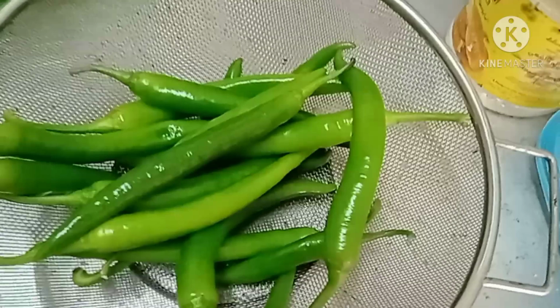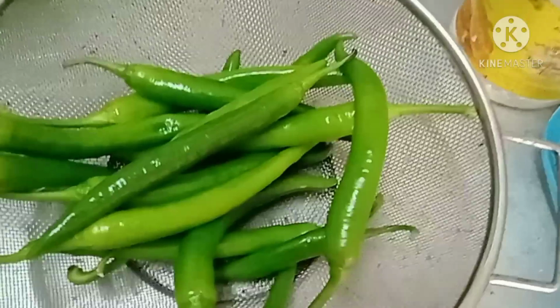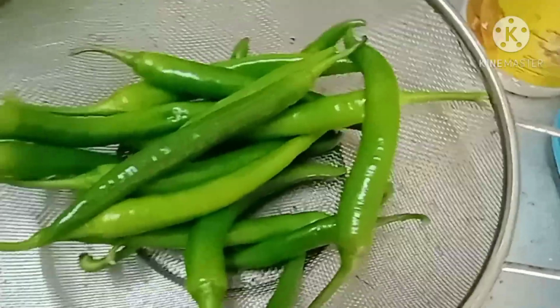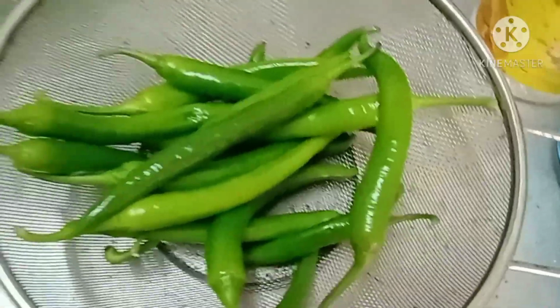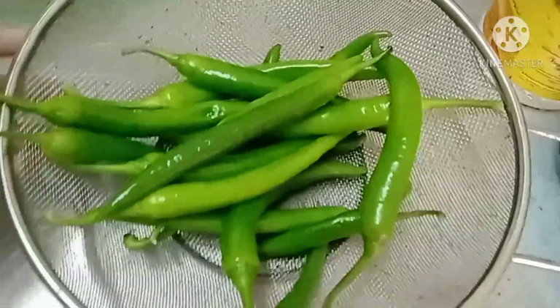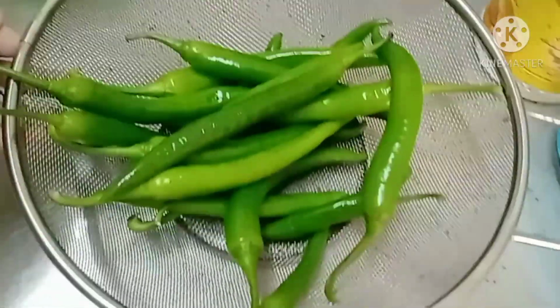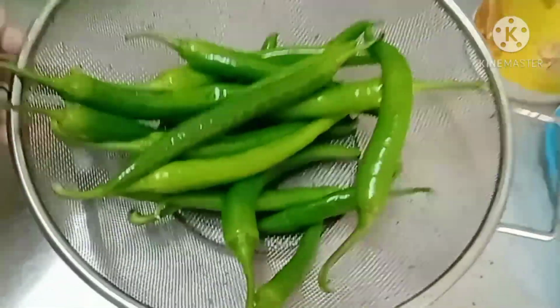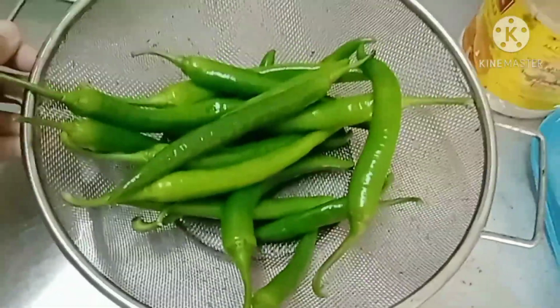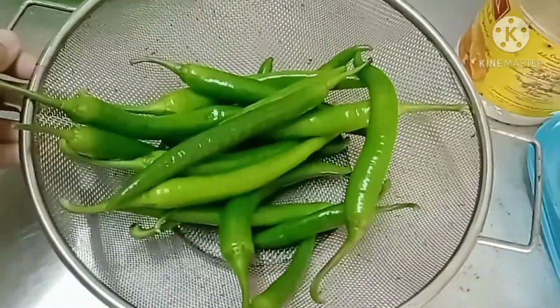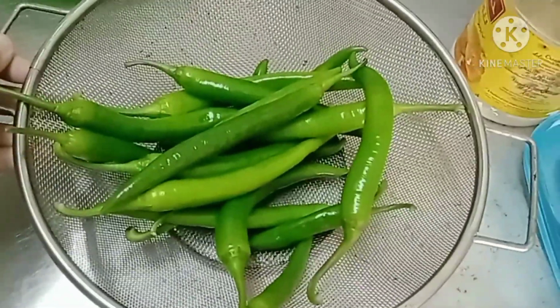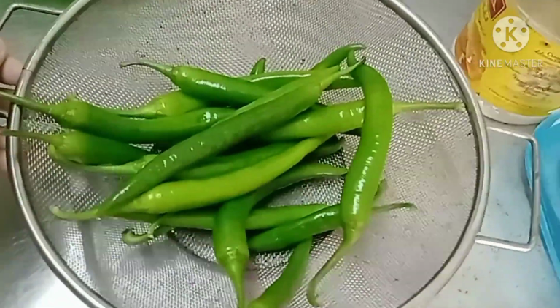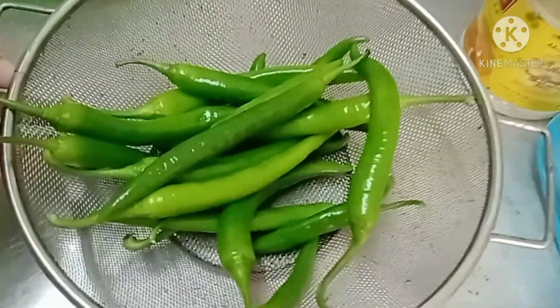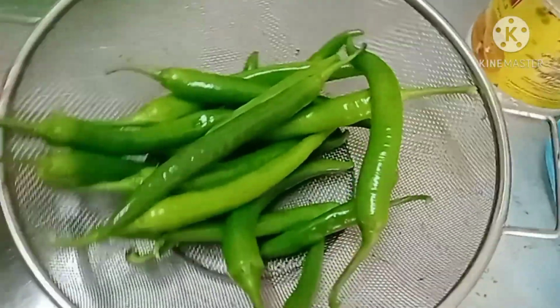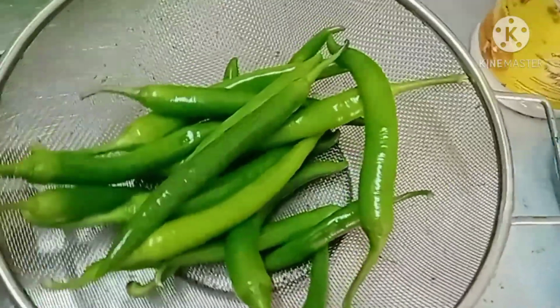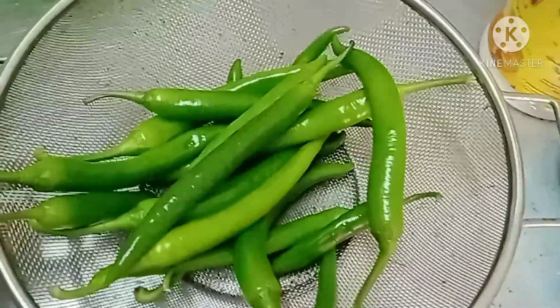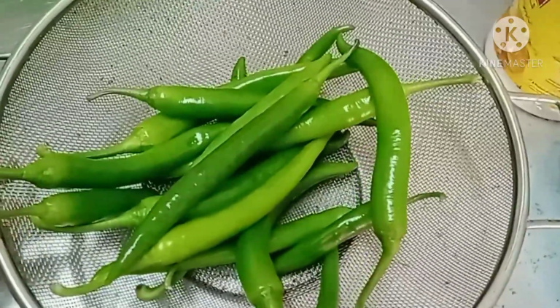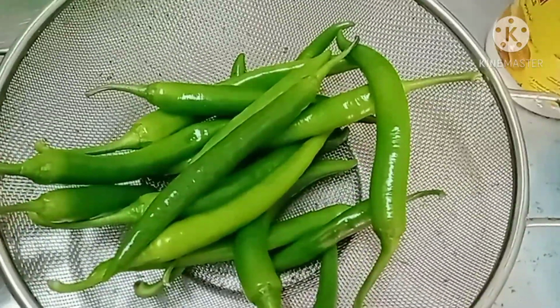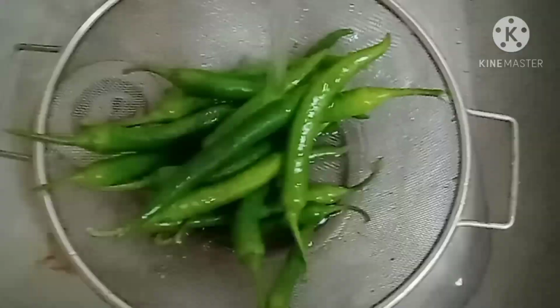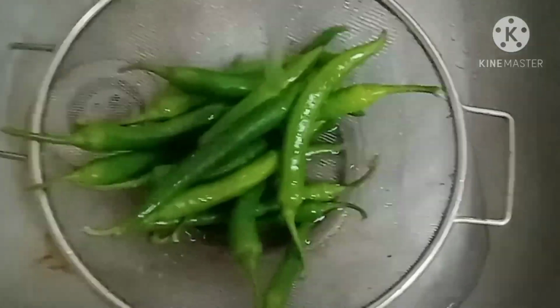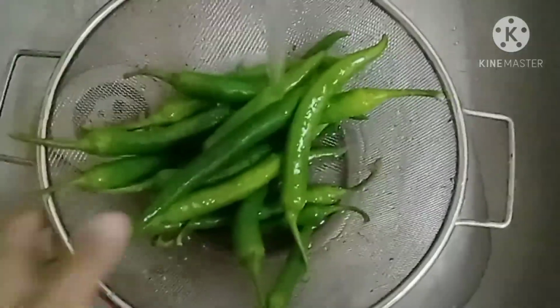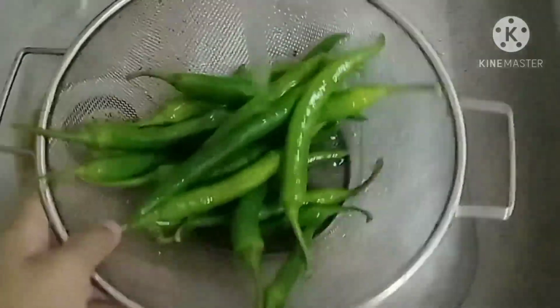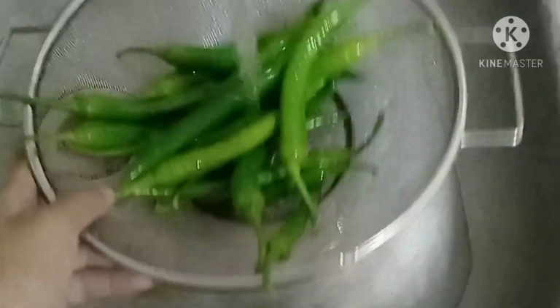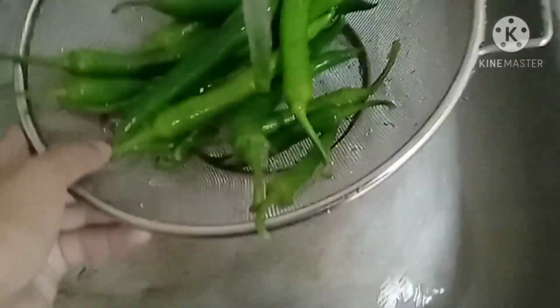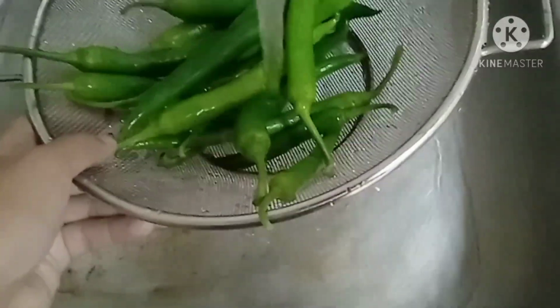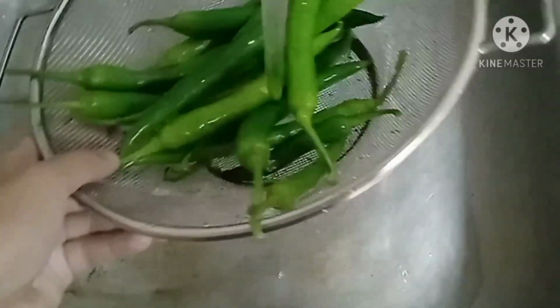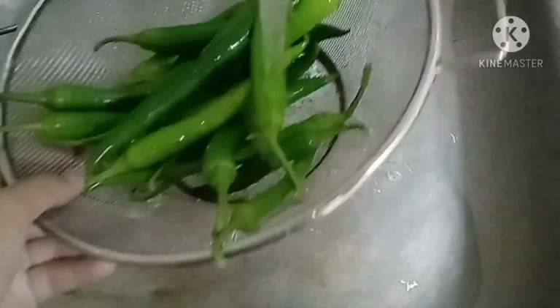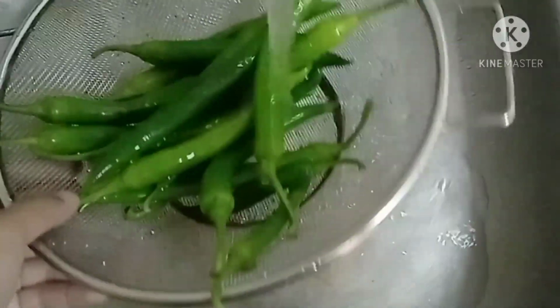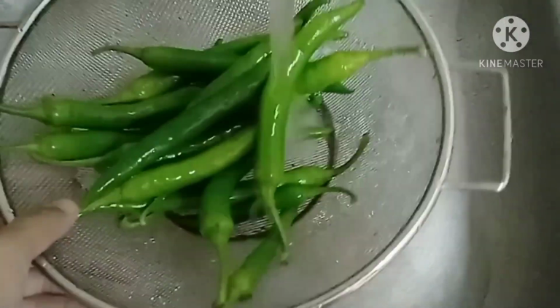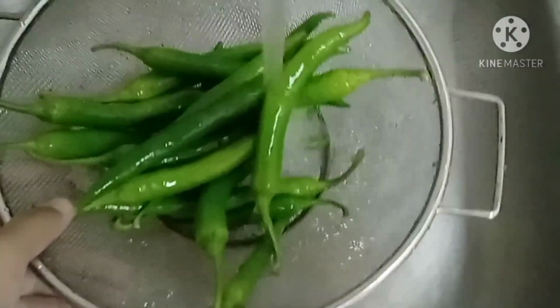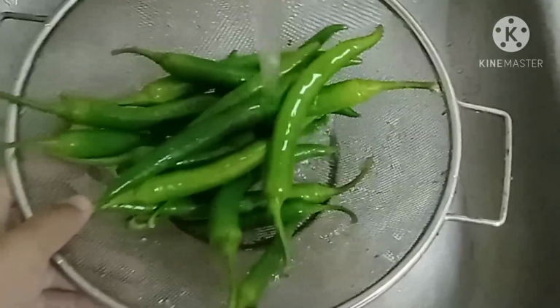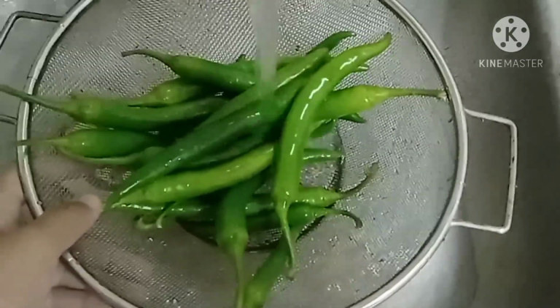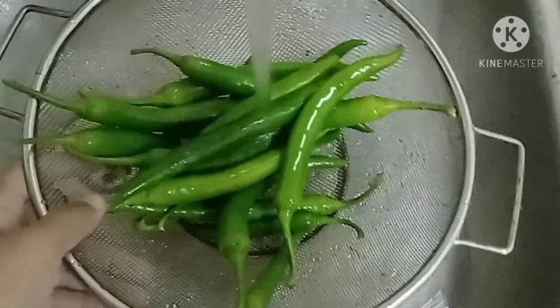Hello everyone! Today I will teach you how to make chili achar.